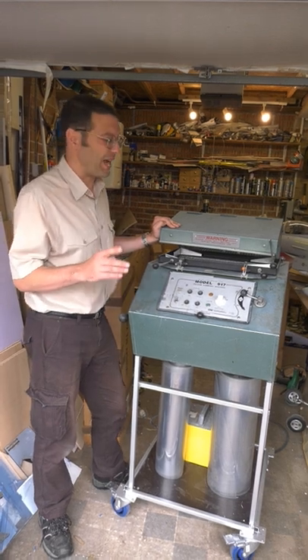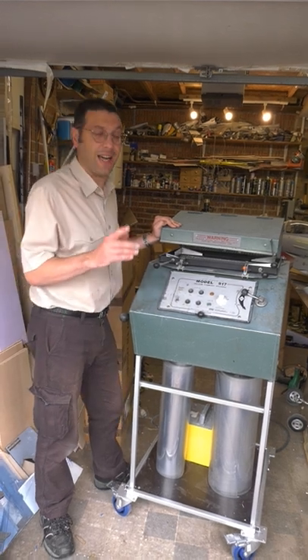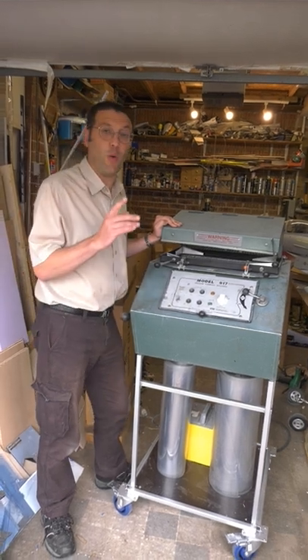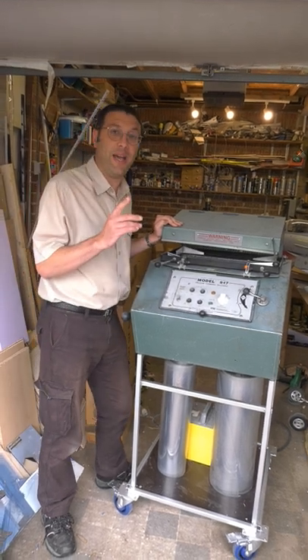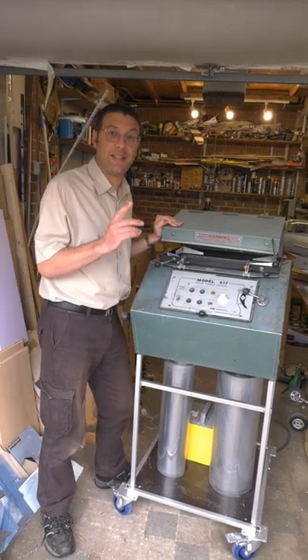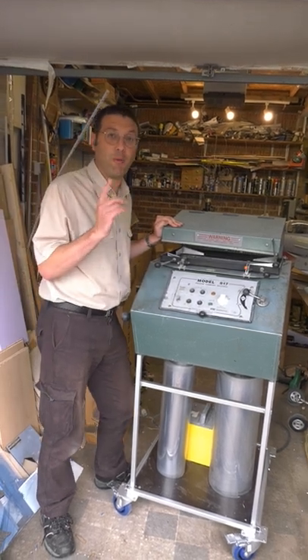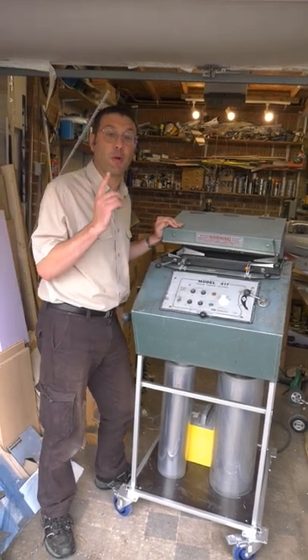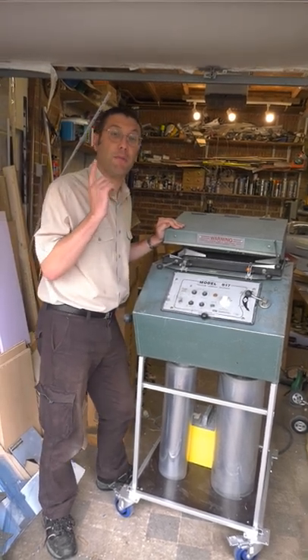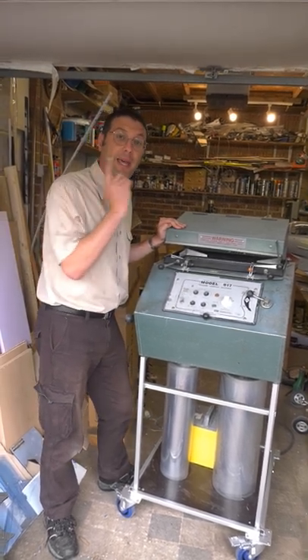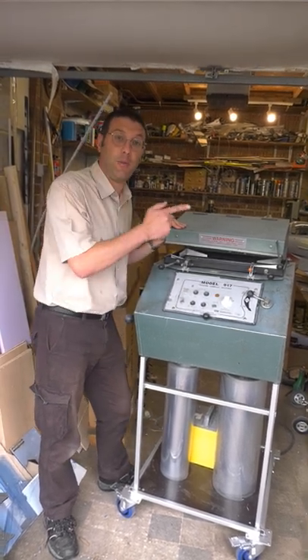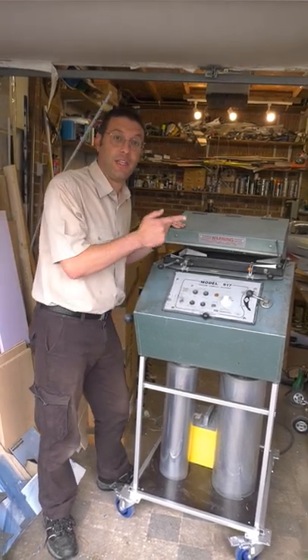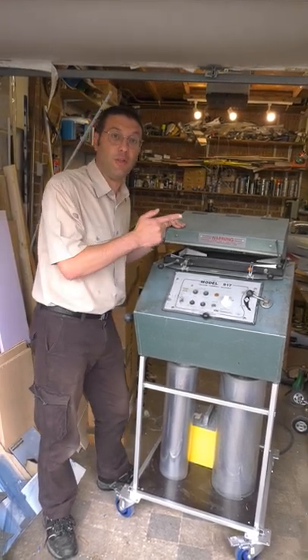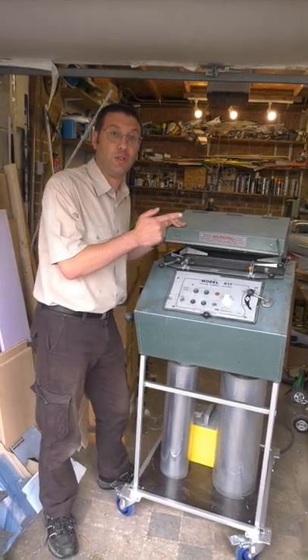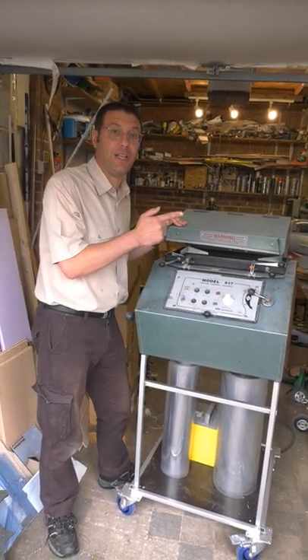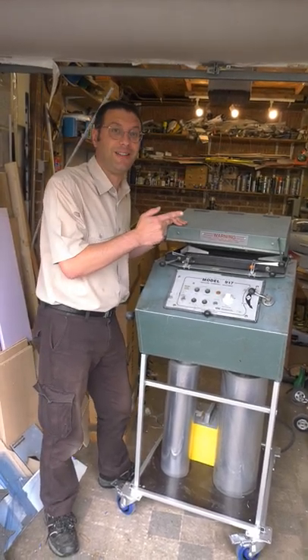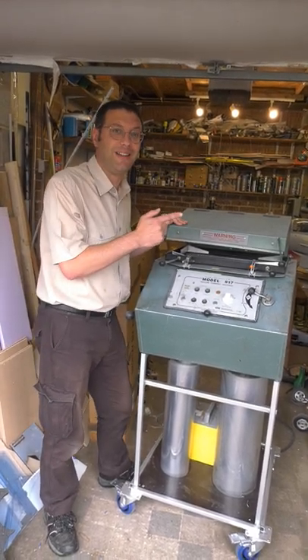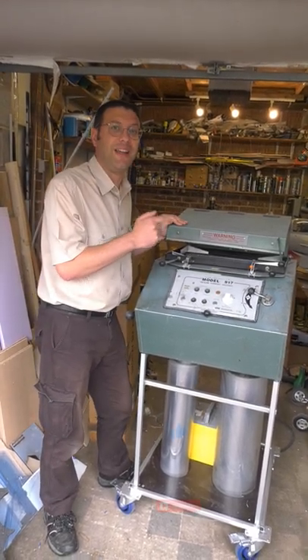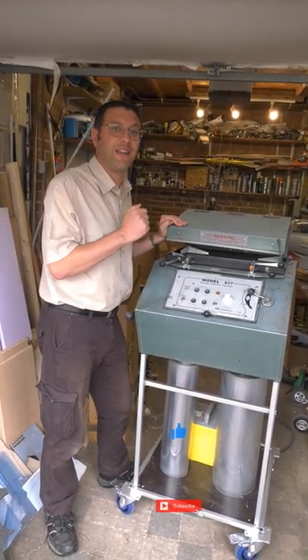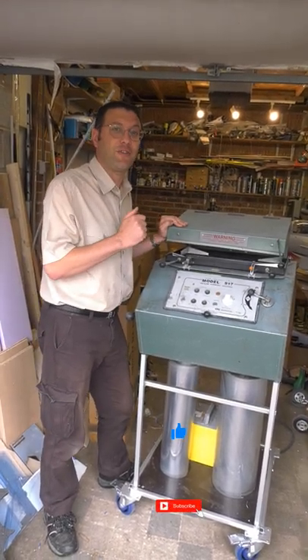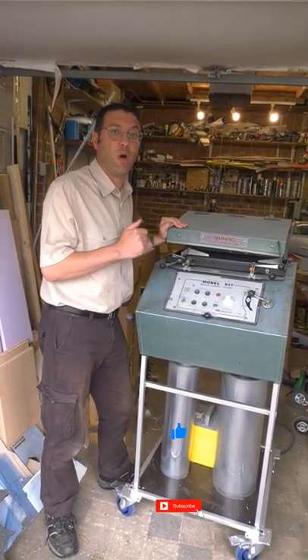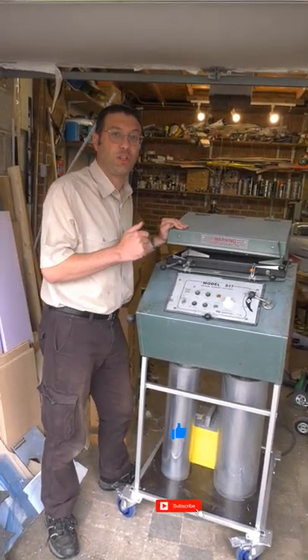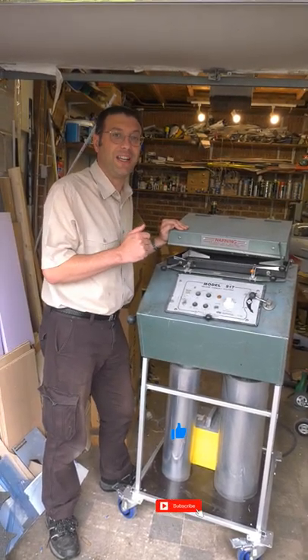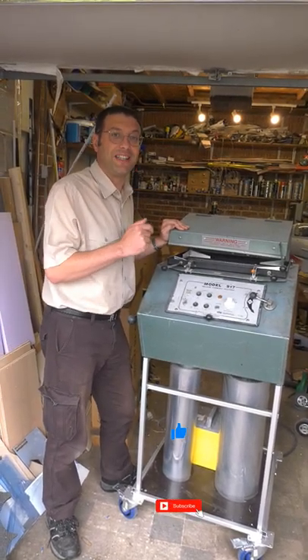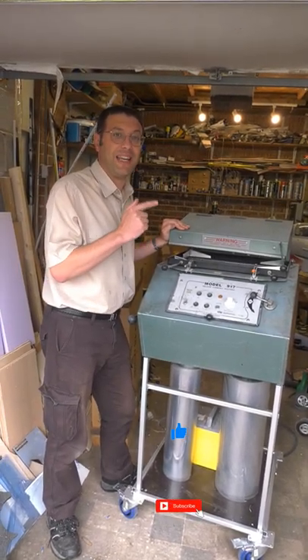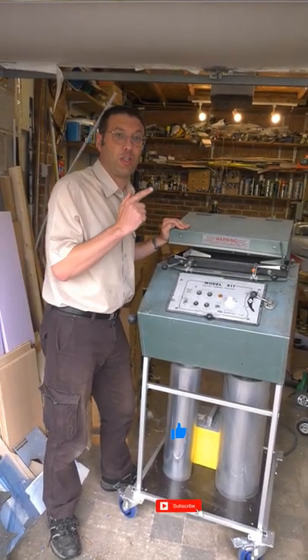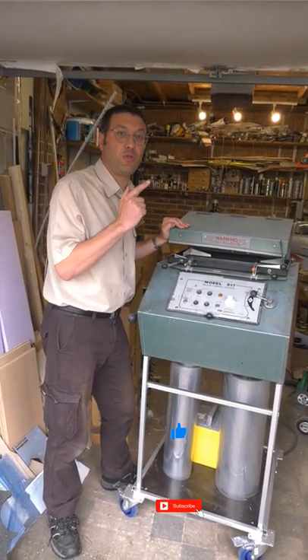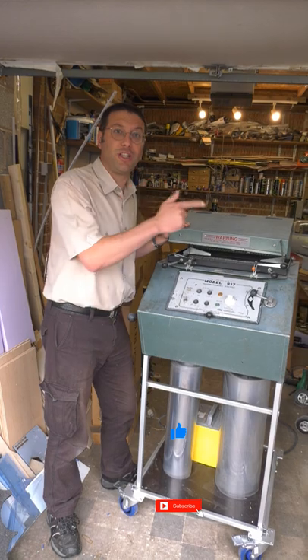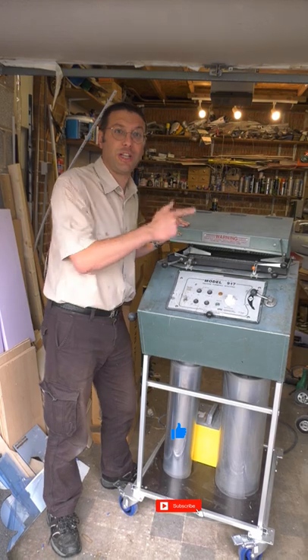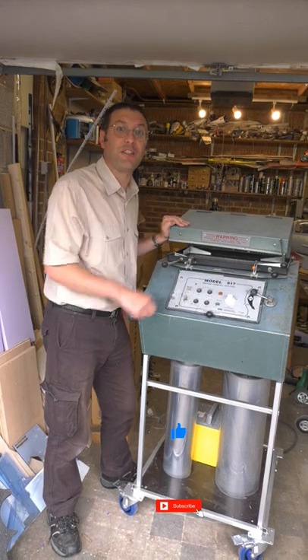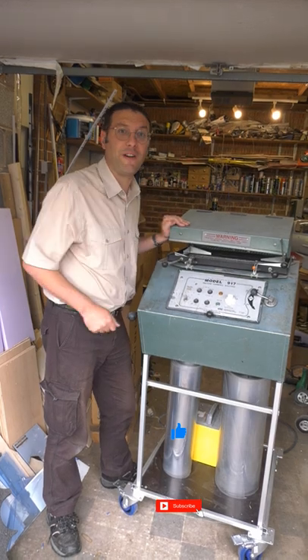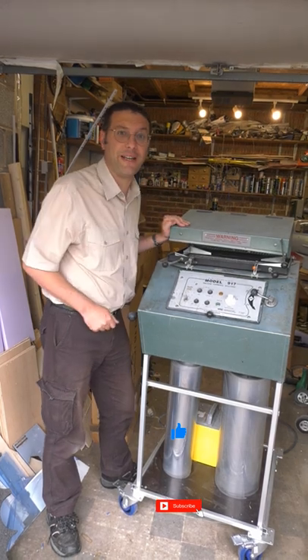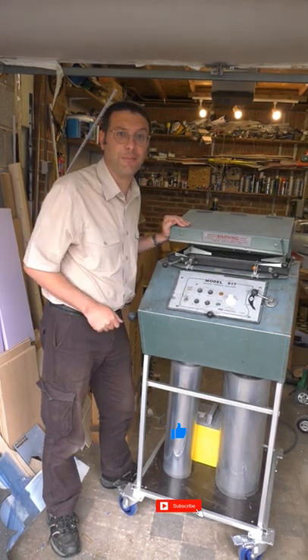I can't wait to see what we're going to make with this new machine. Thanks for watching — stay tuned to the channel to find out.